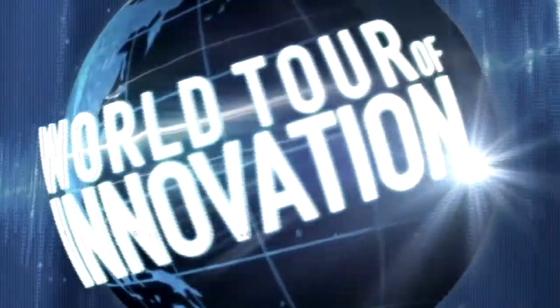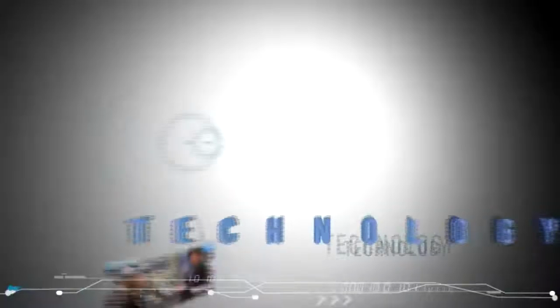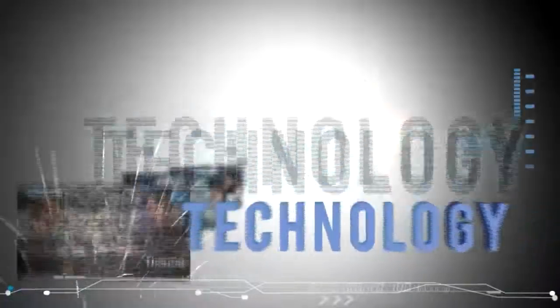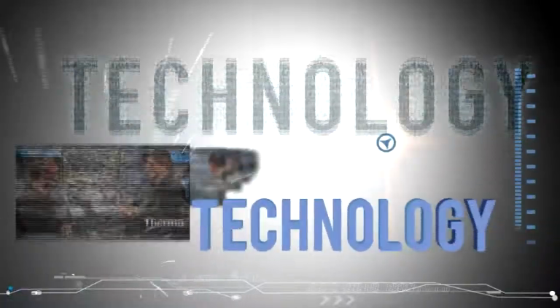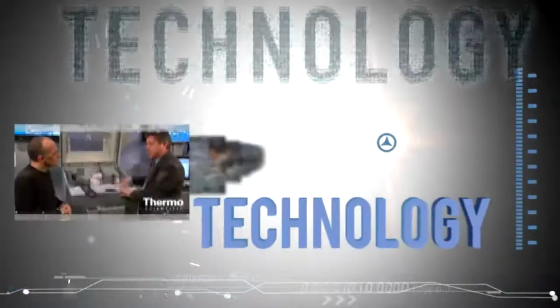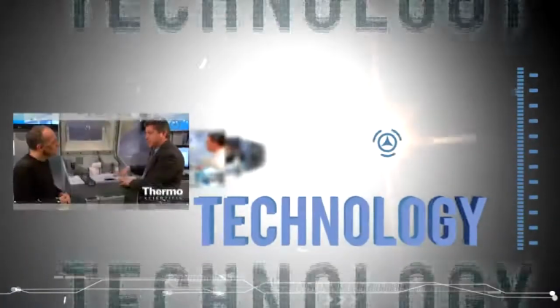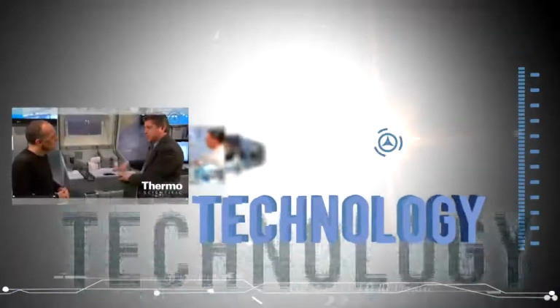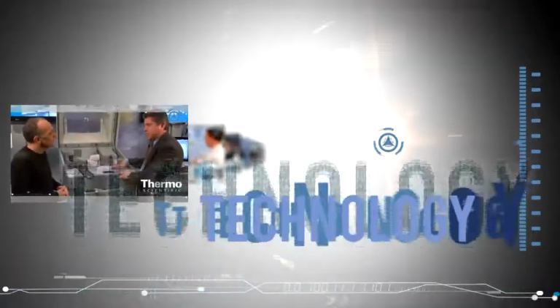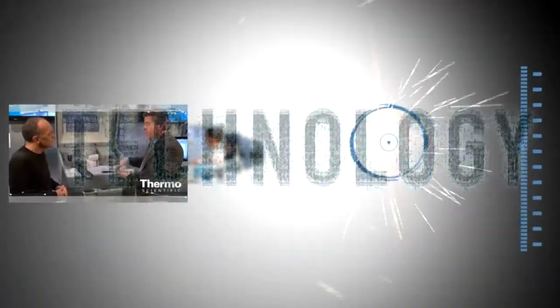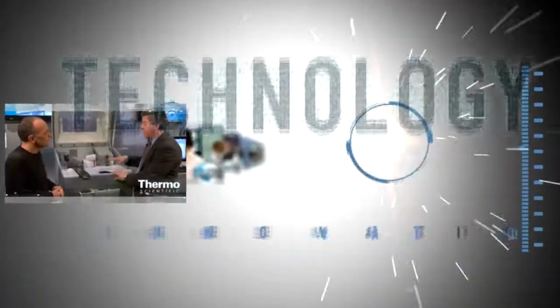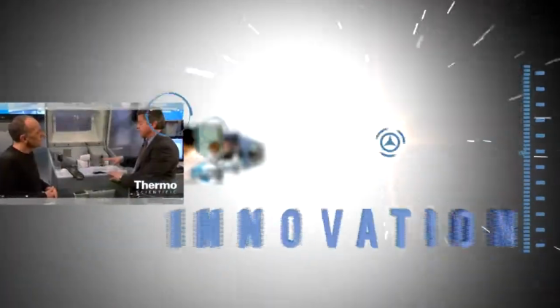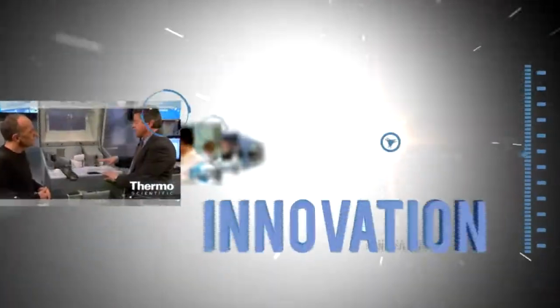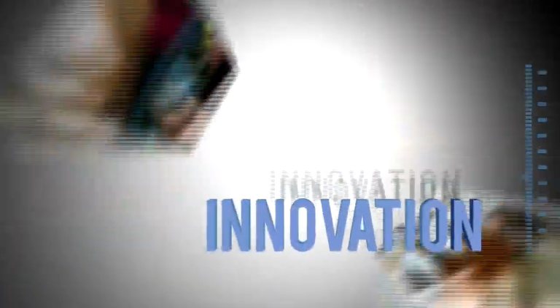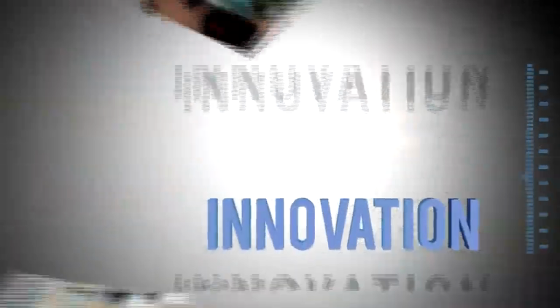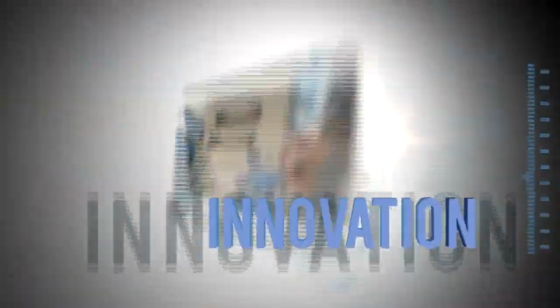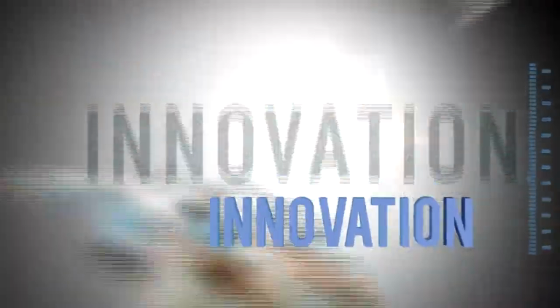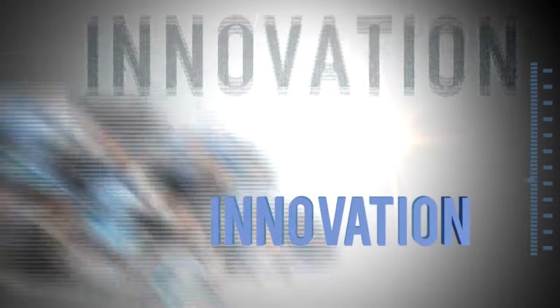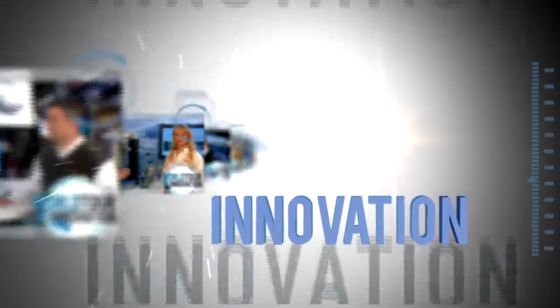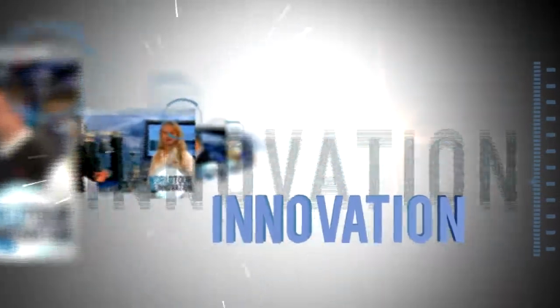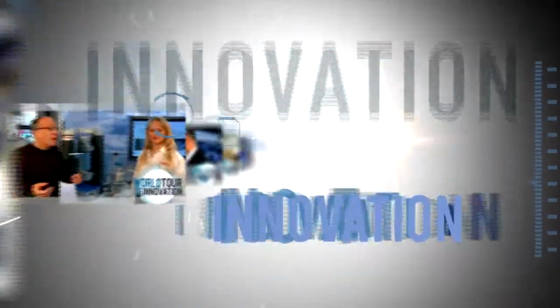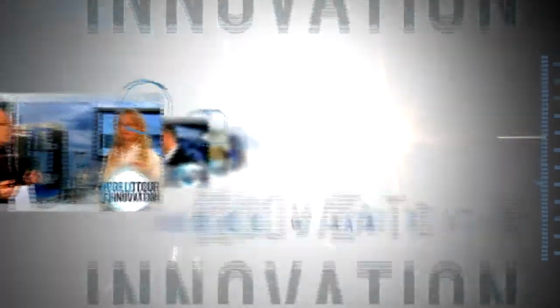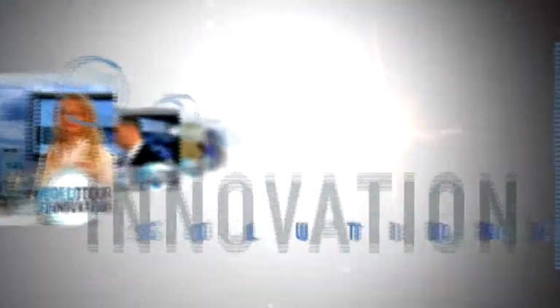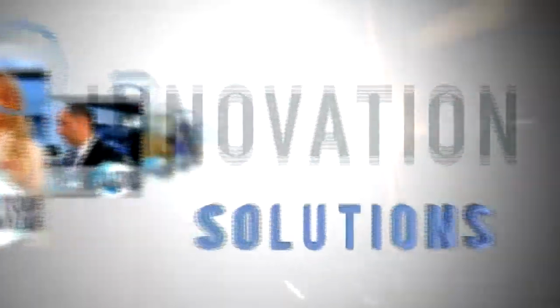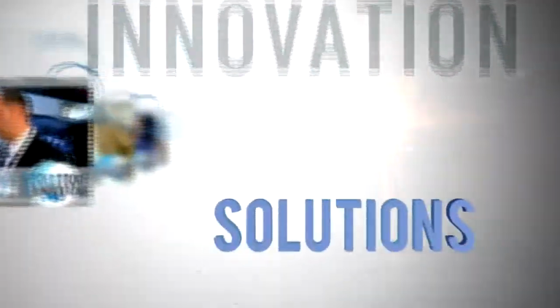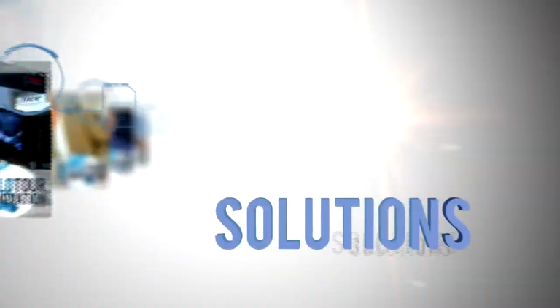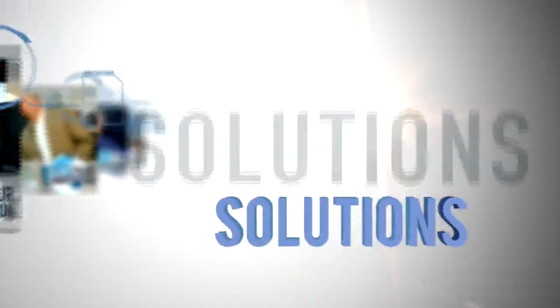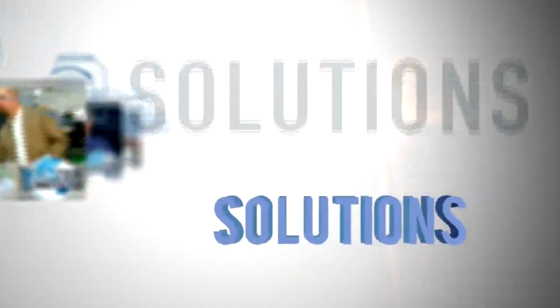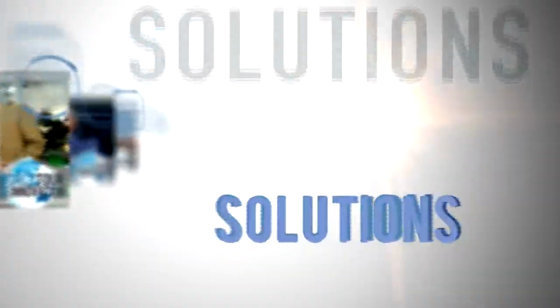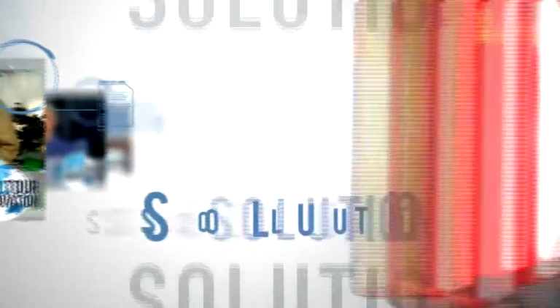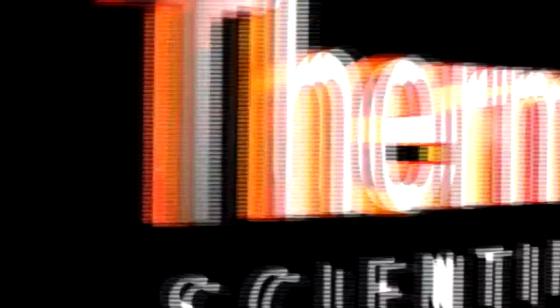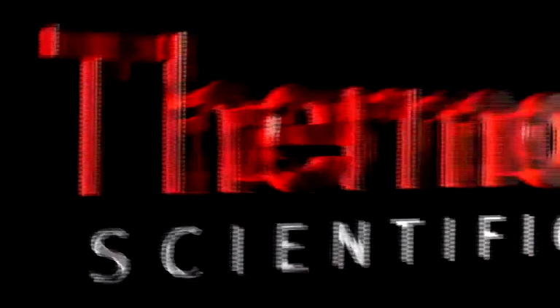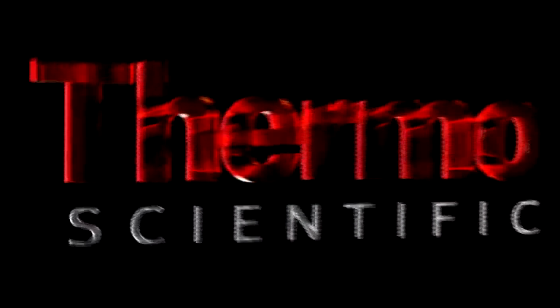Thanks for watching another progress report and see more at thermoscientific.com.